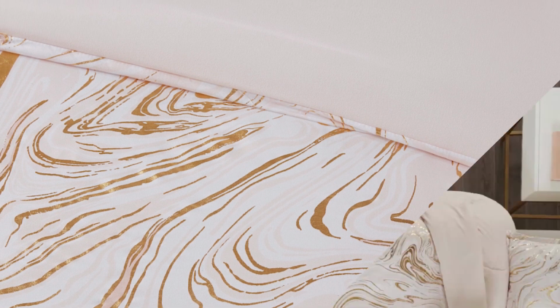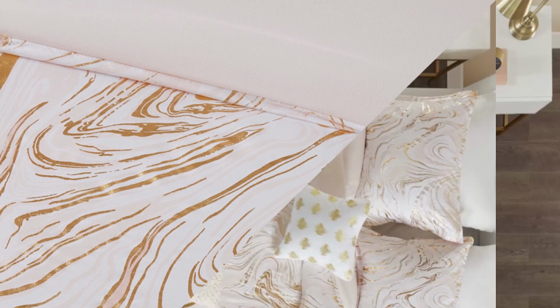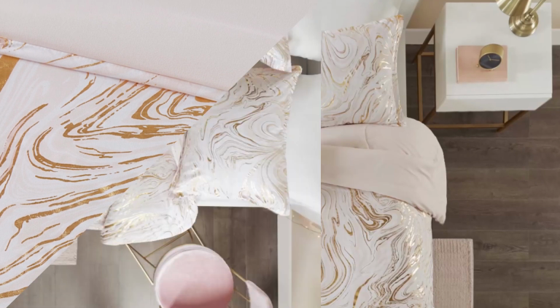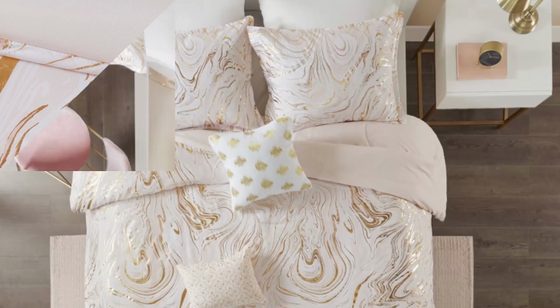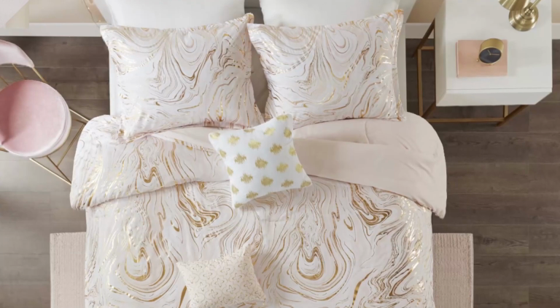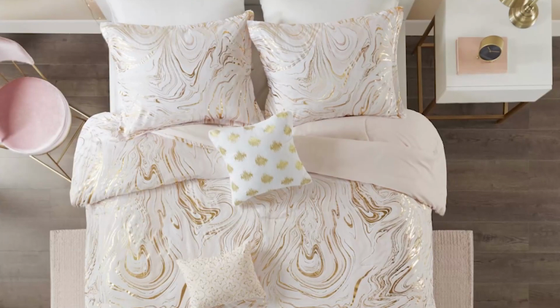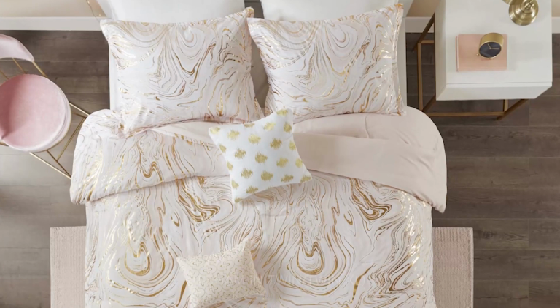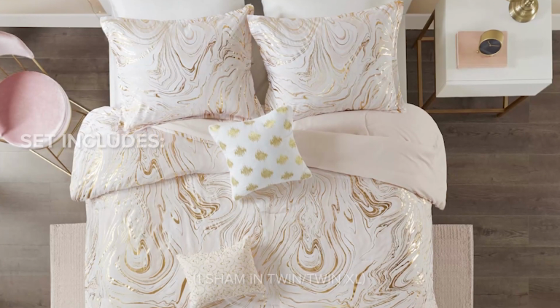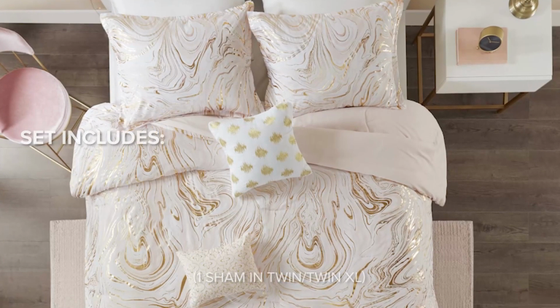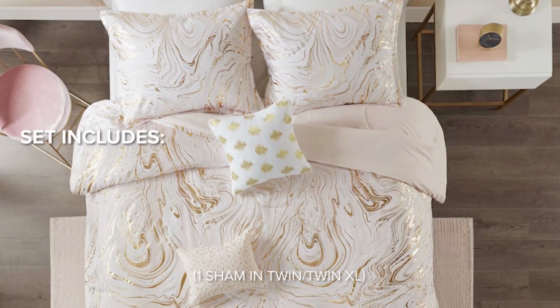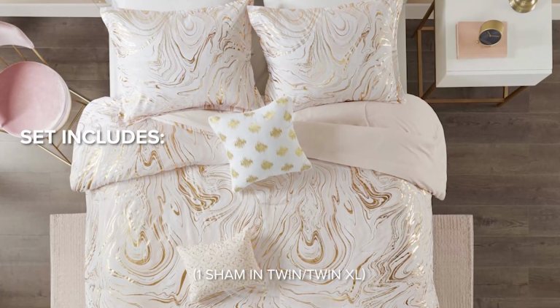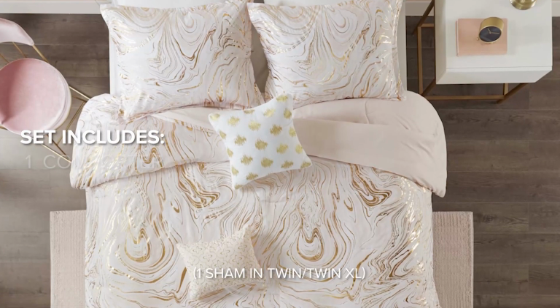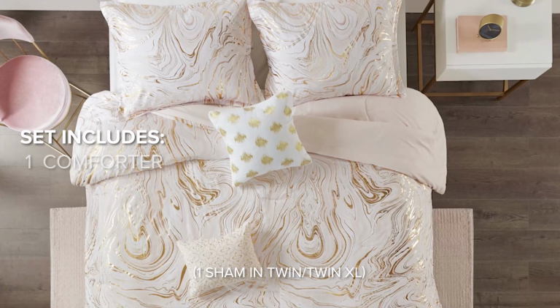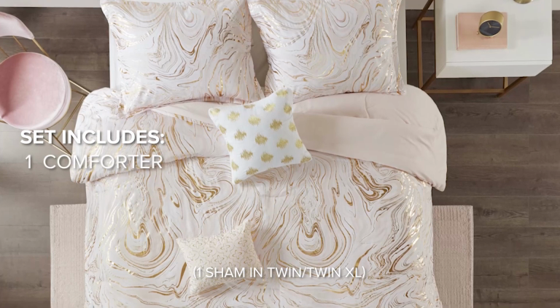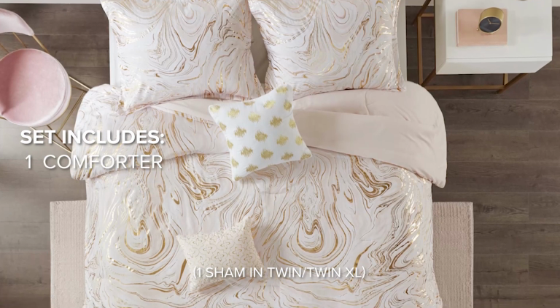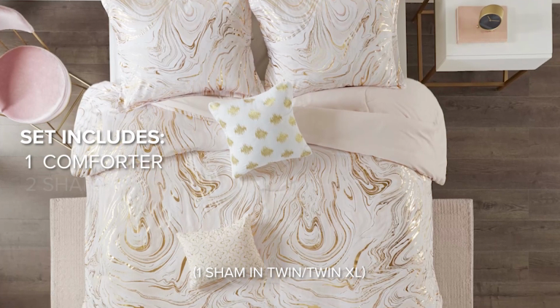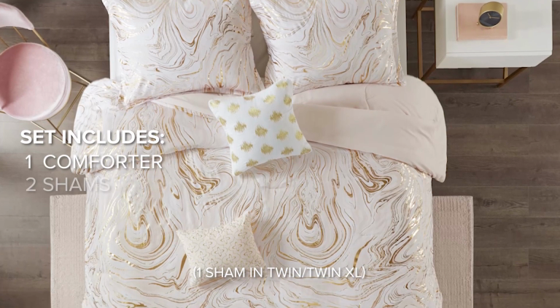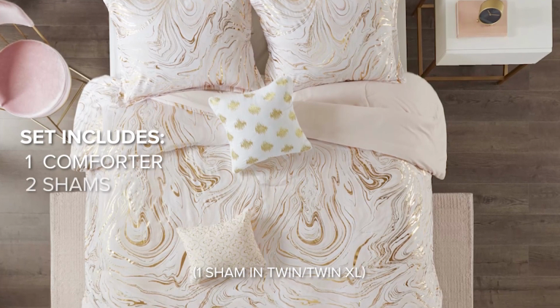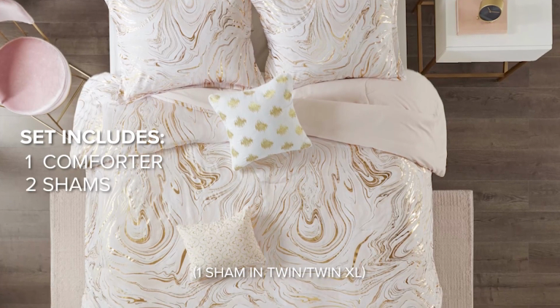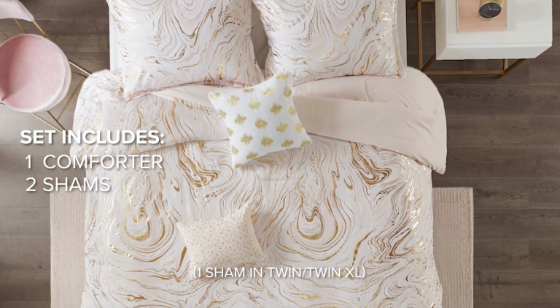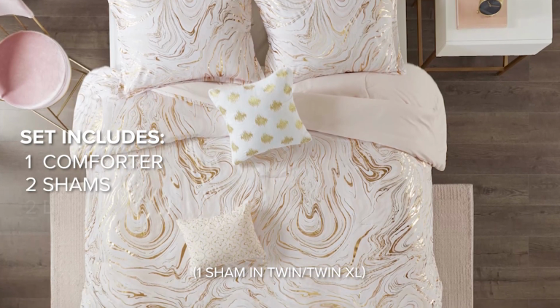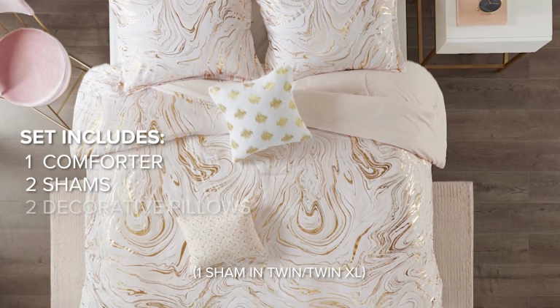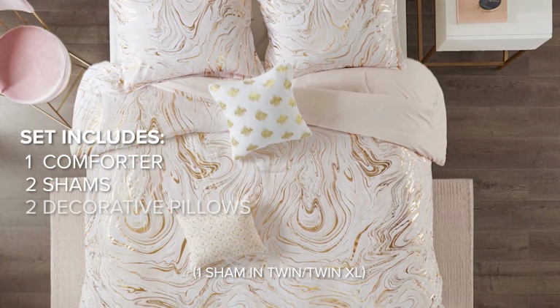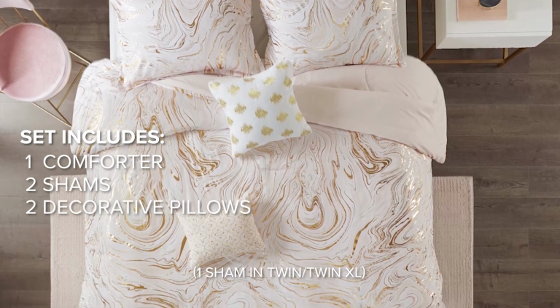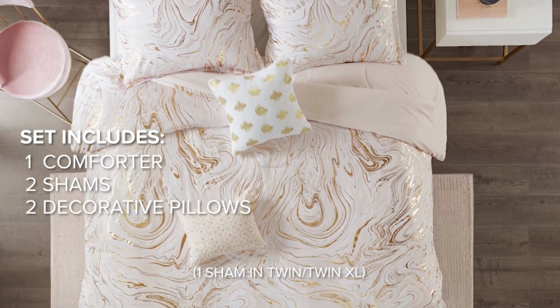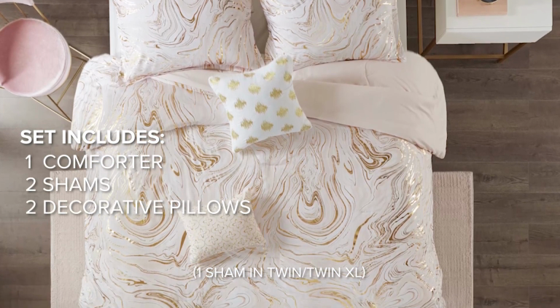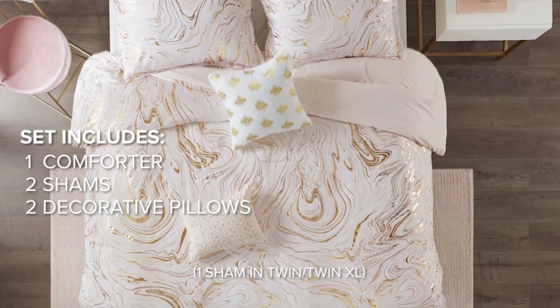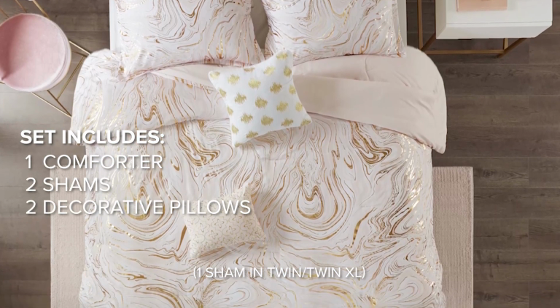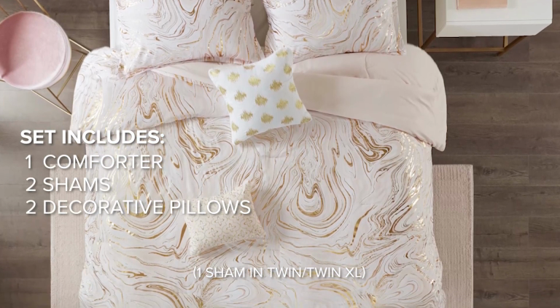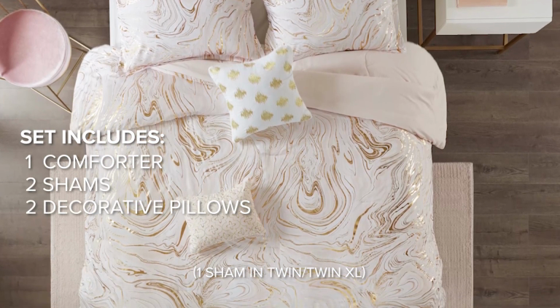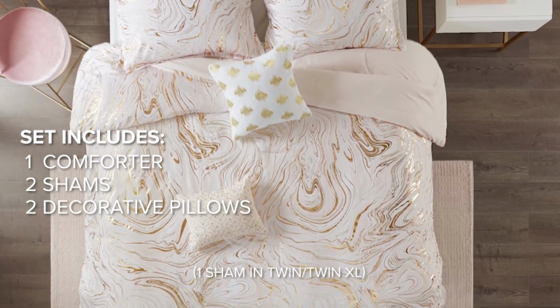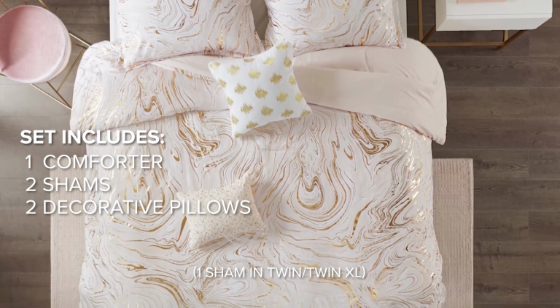This bedding set includes a comforter, two shams, and two embroidered decorative pillows.